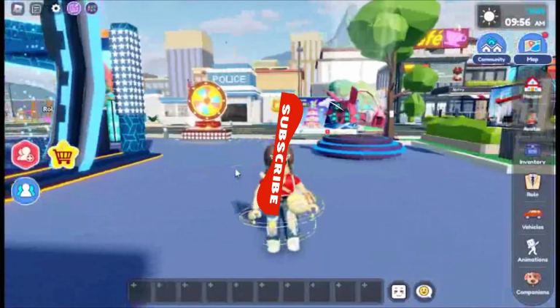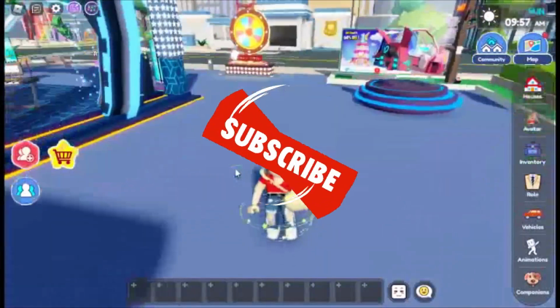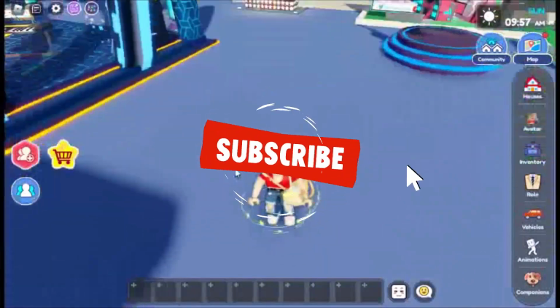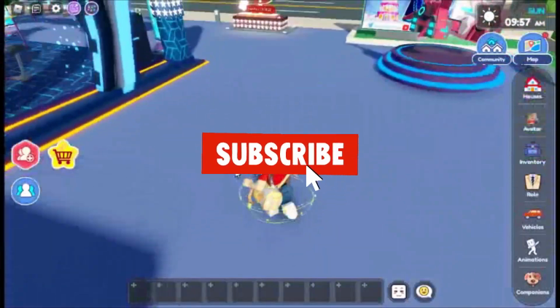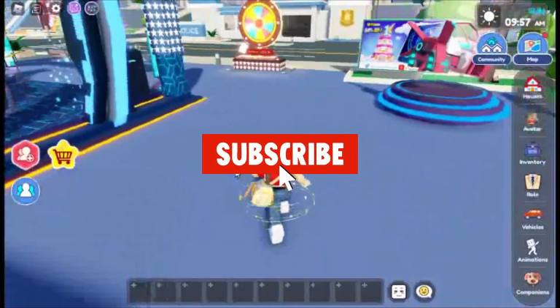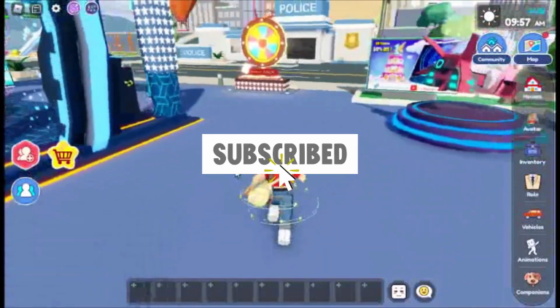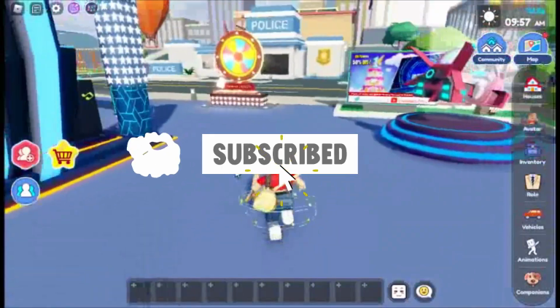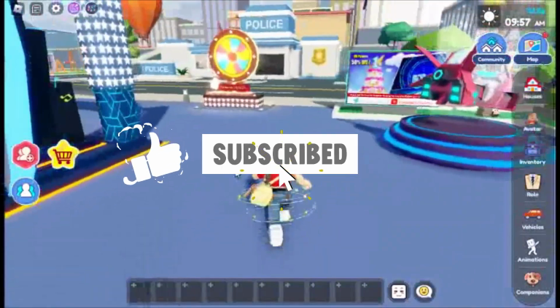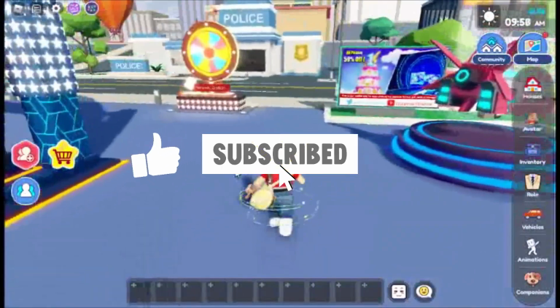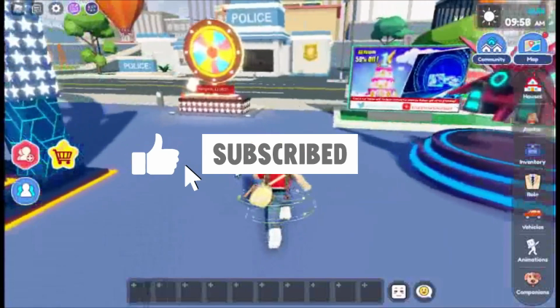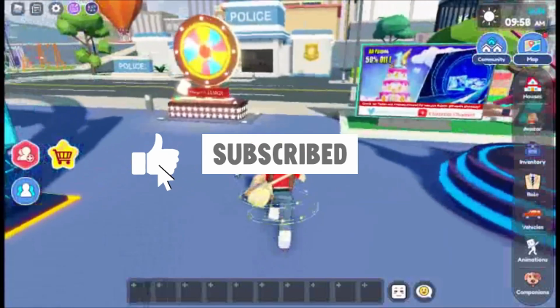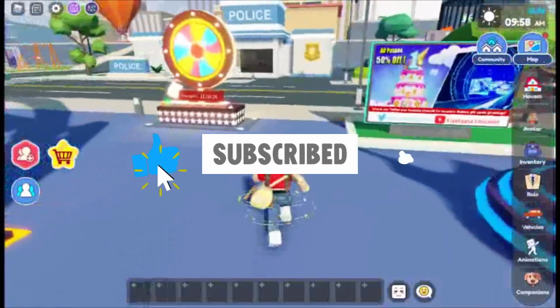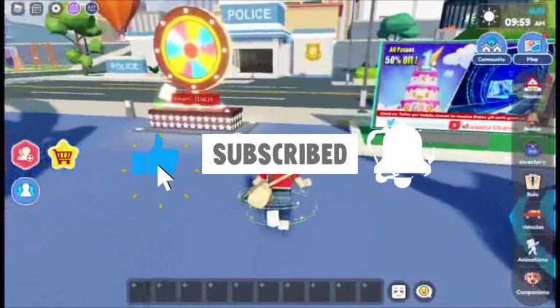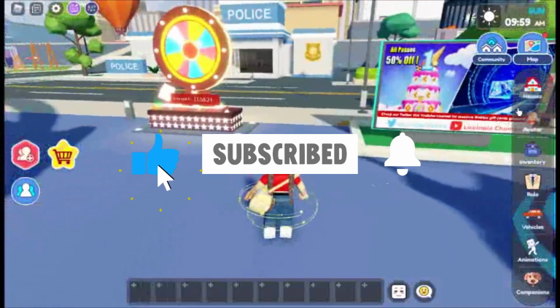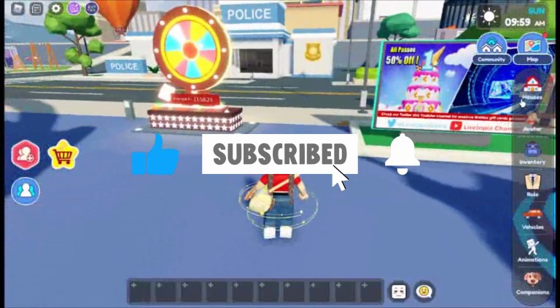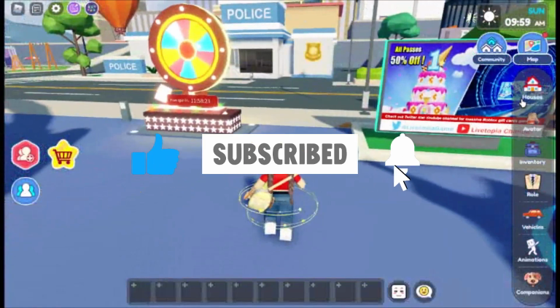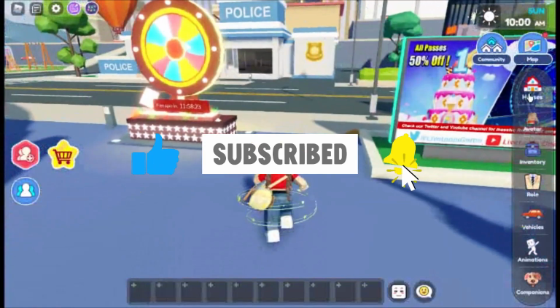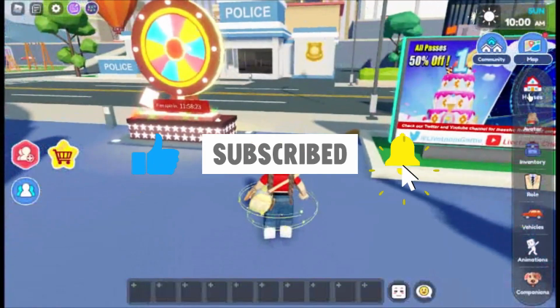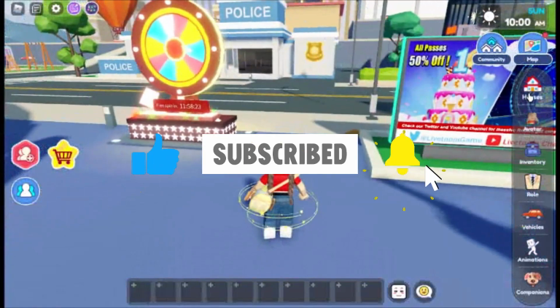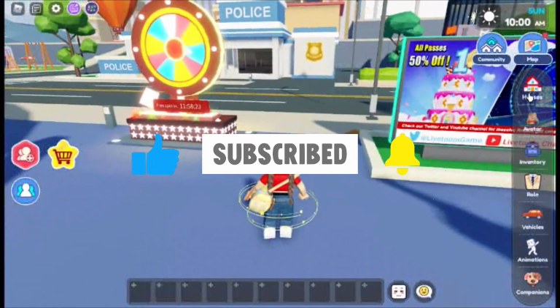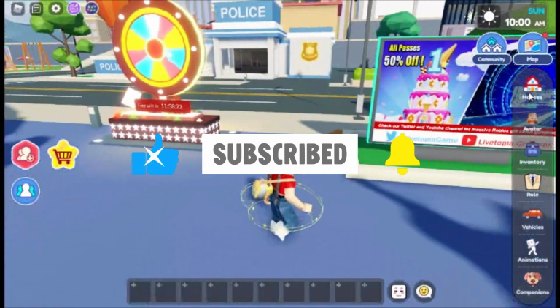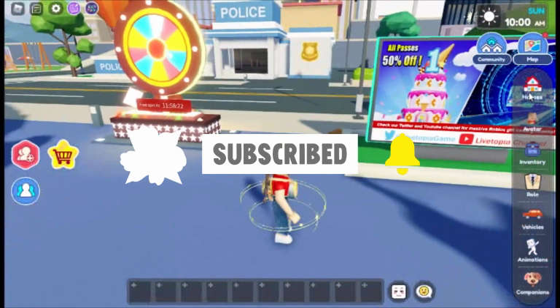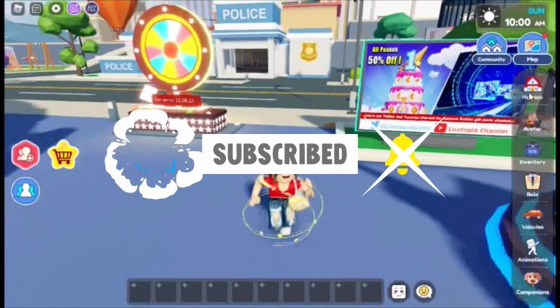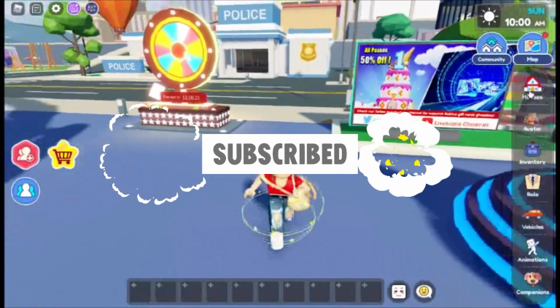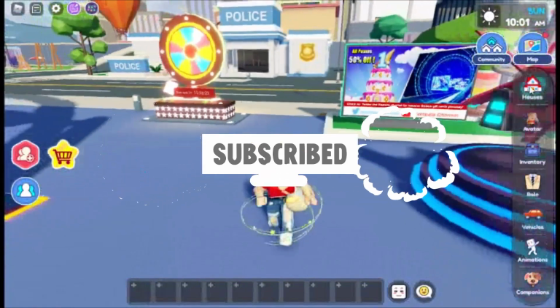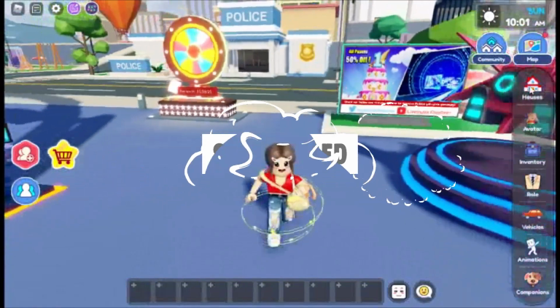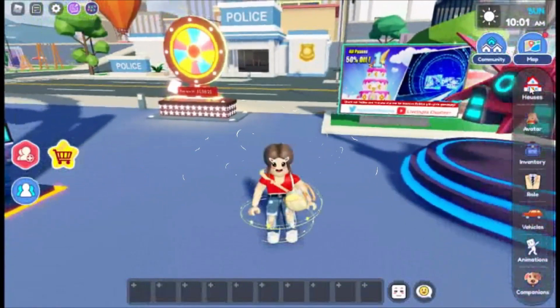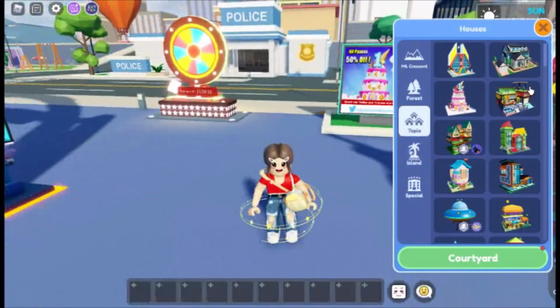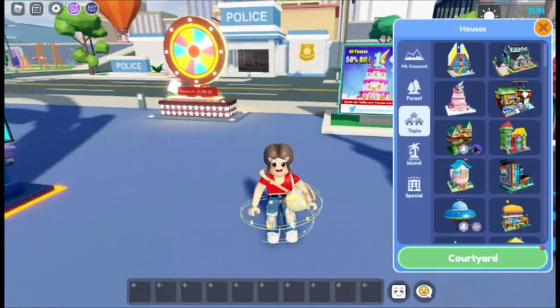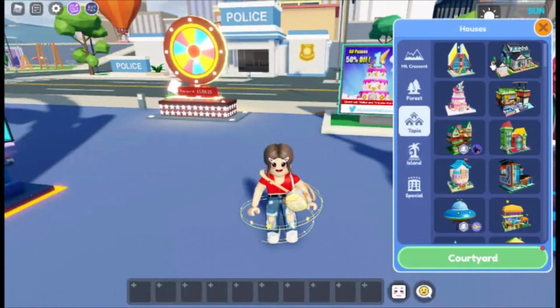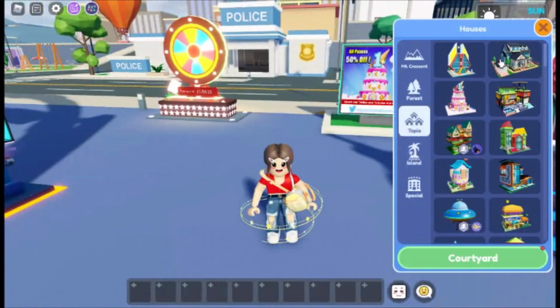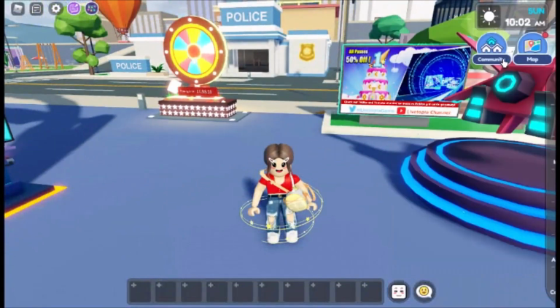Before I get started, don't forget to like, share, and subscribe, as well as hit the notification bell so you never miss any of our videos.